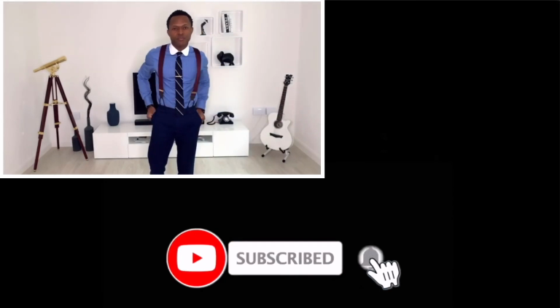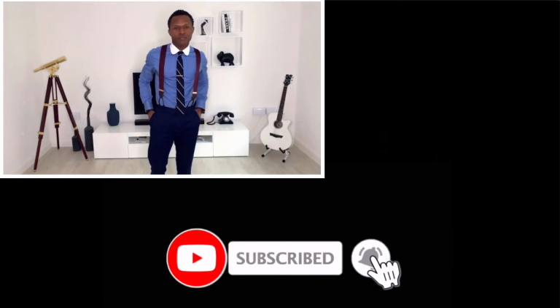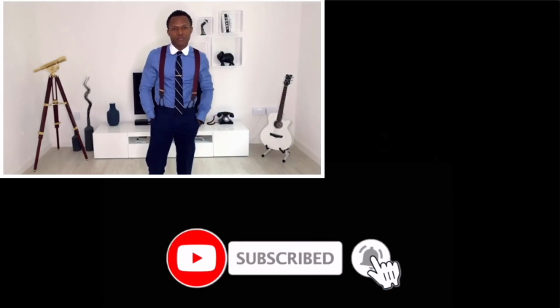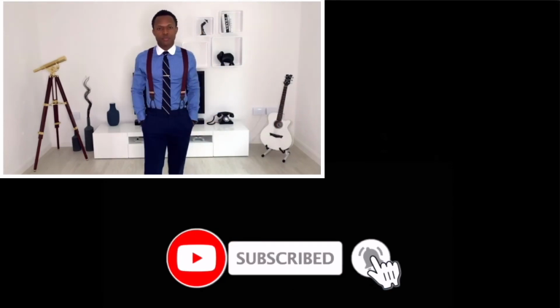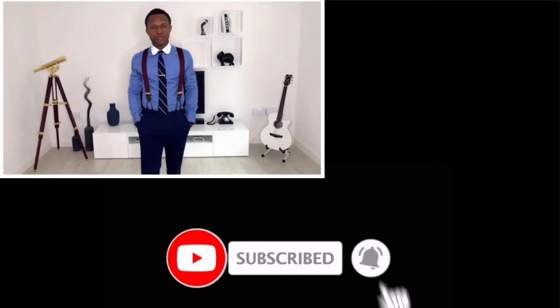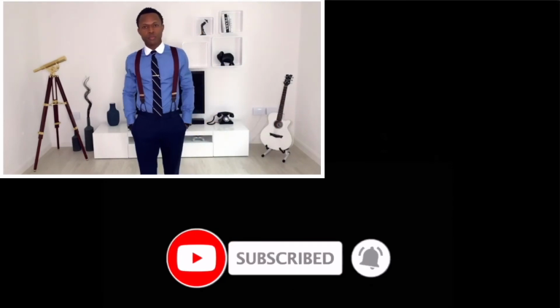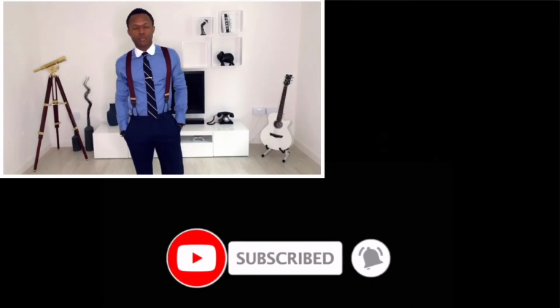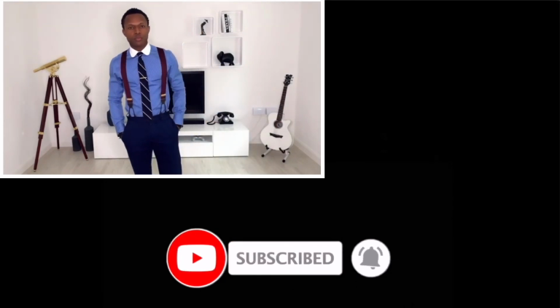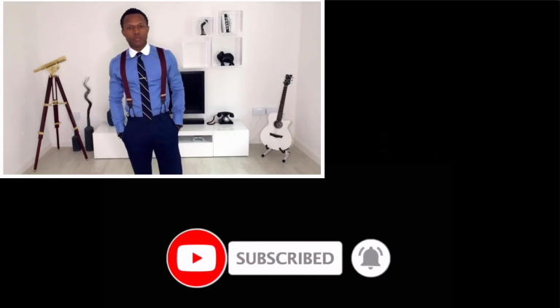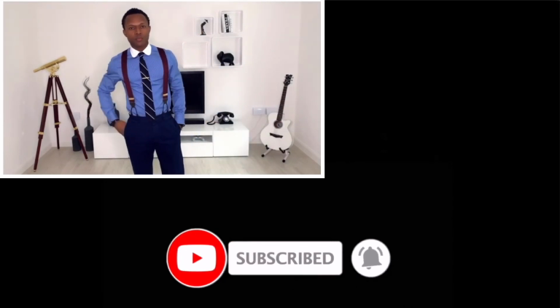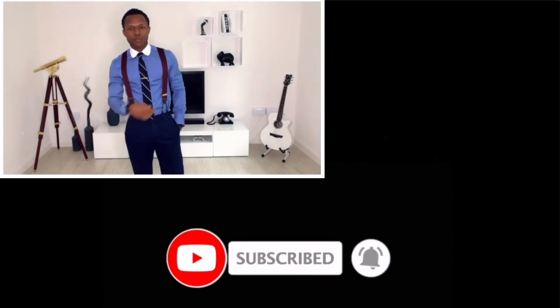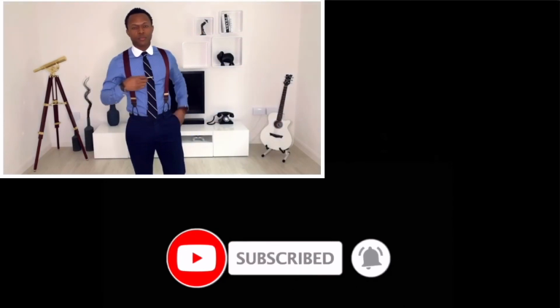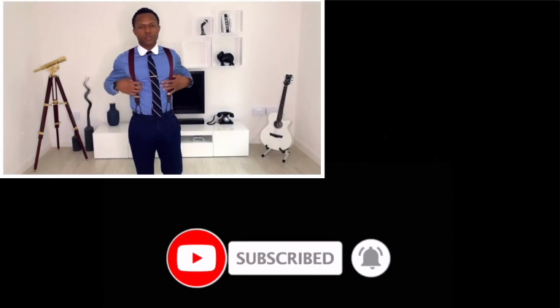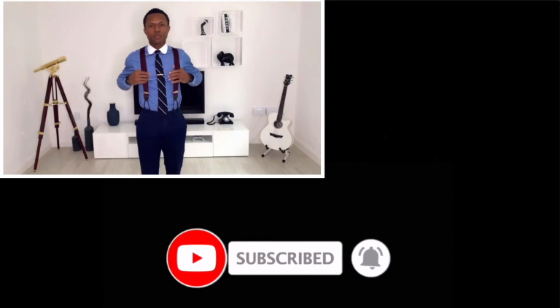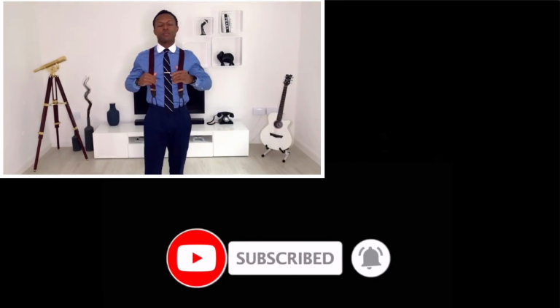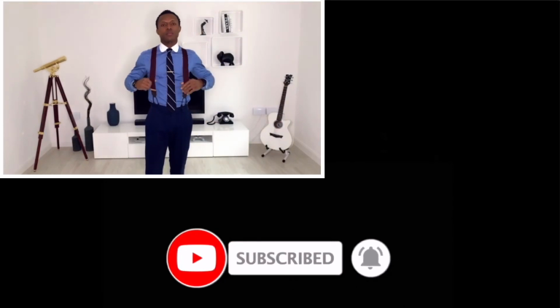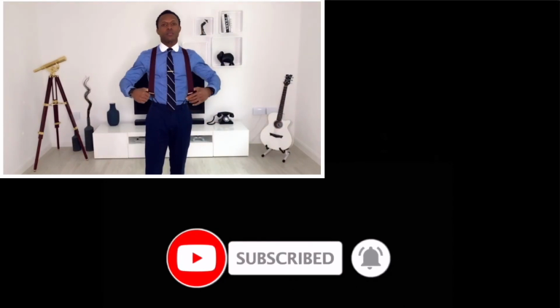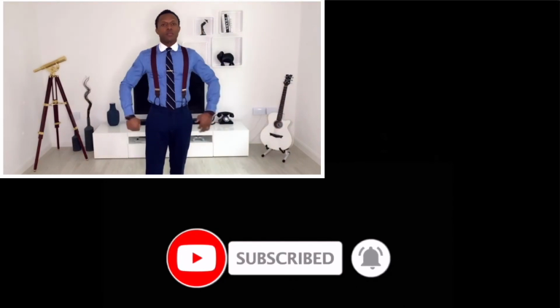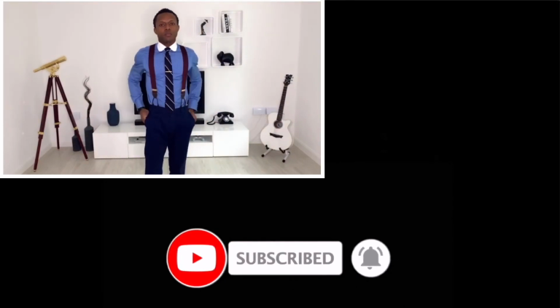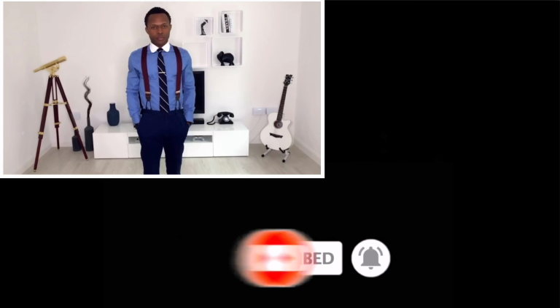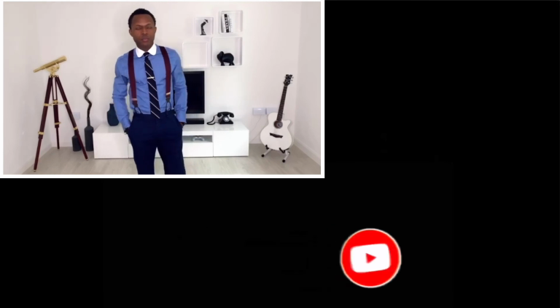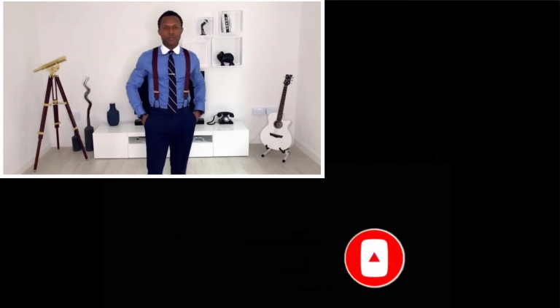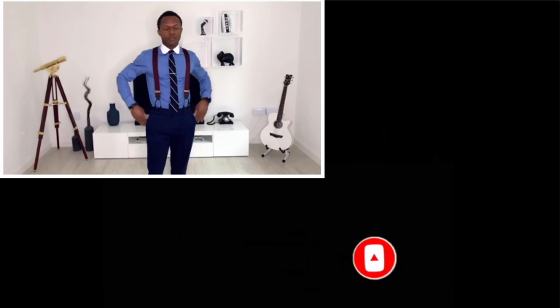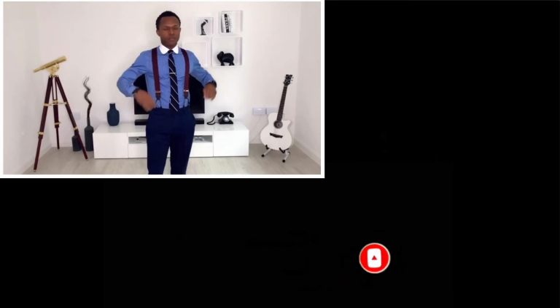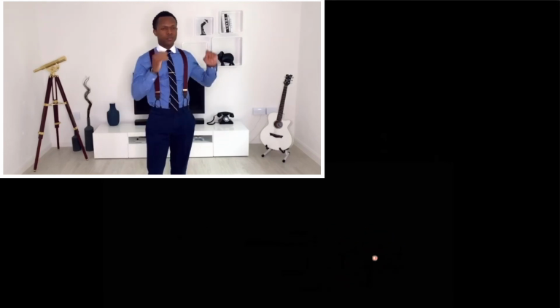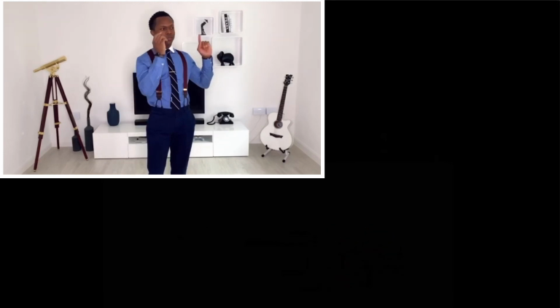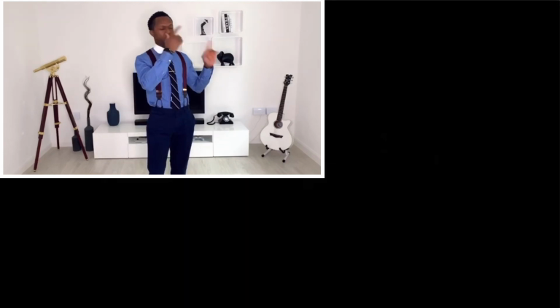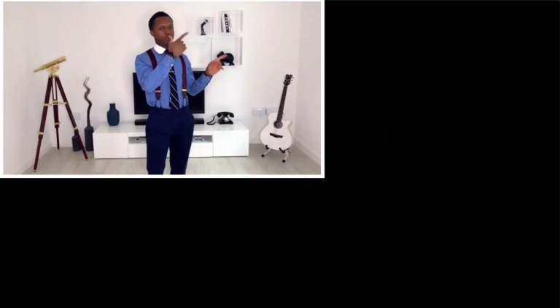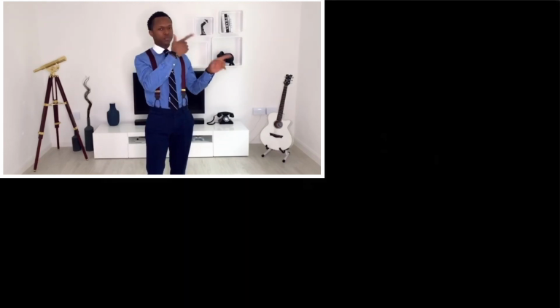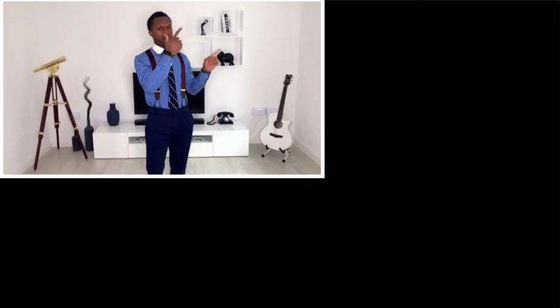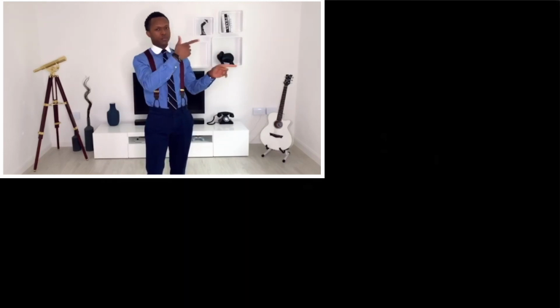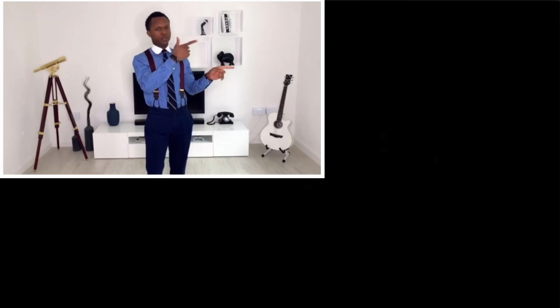Go out there and be the change you want to see in the world with your man purse. But before then, subscribe and check out this video on how I style turtlenecks. I'll see you there. Well said, gentlemen.